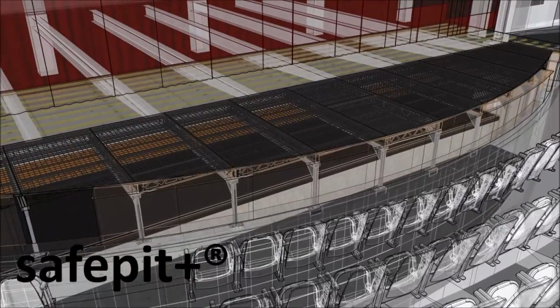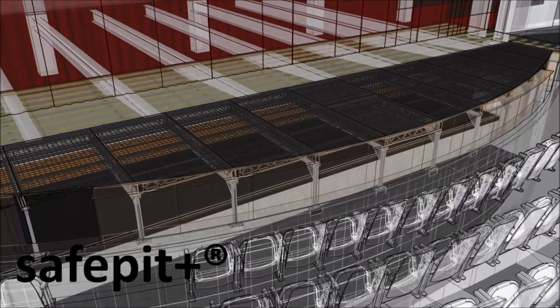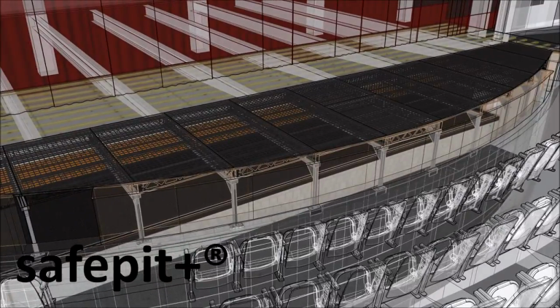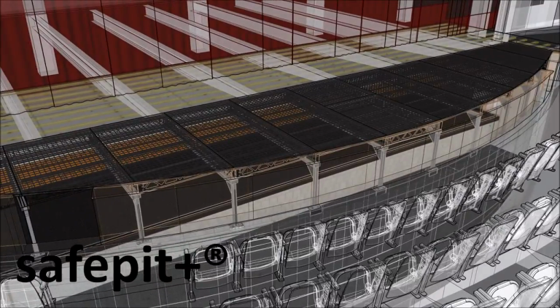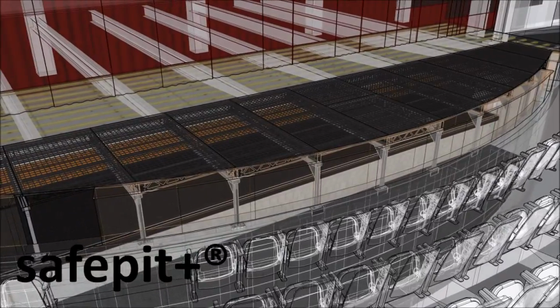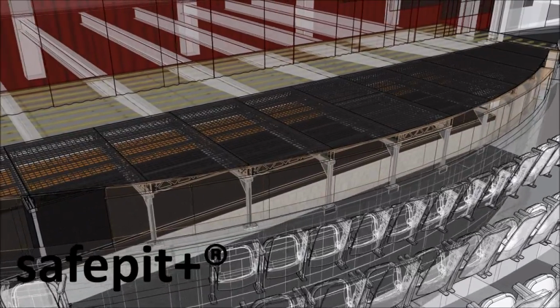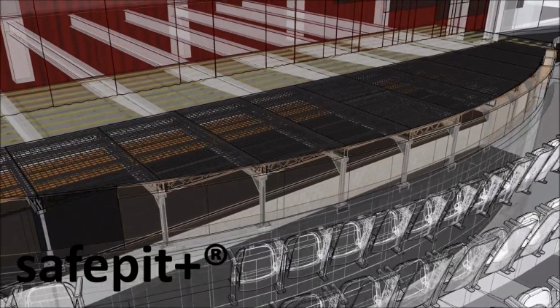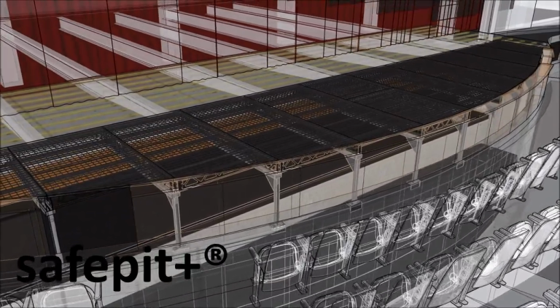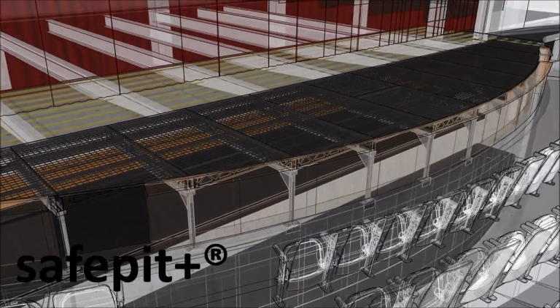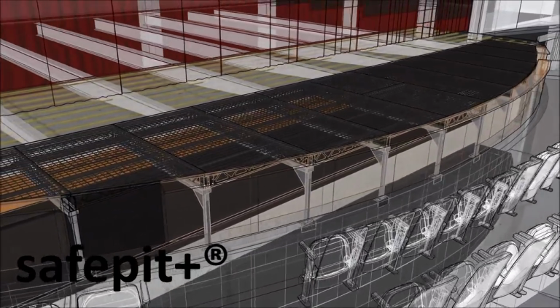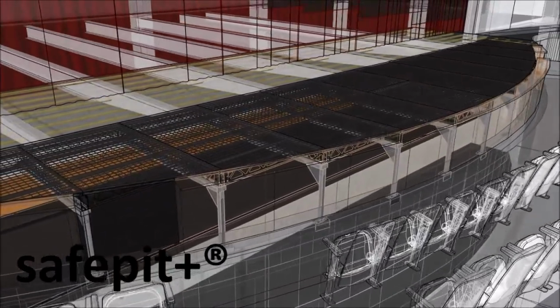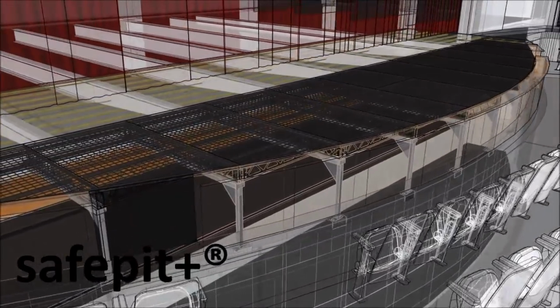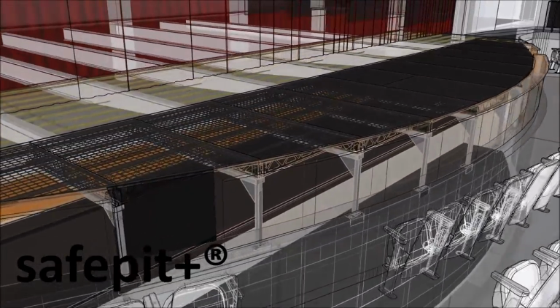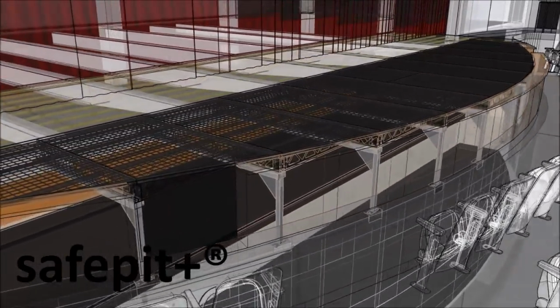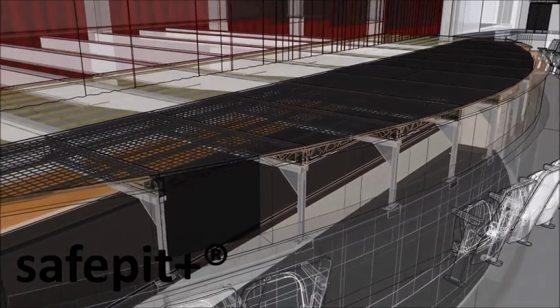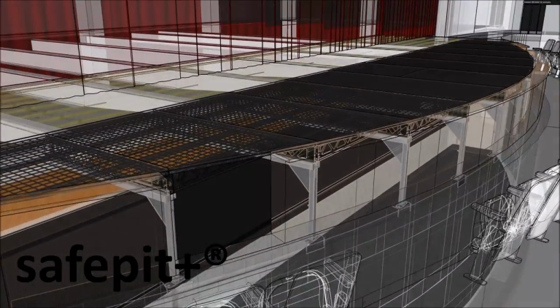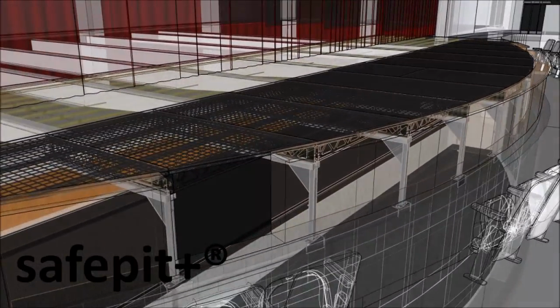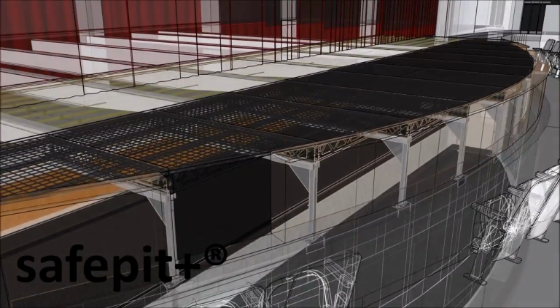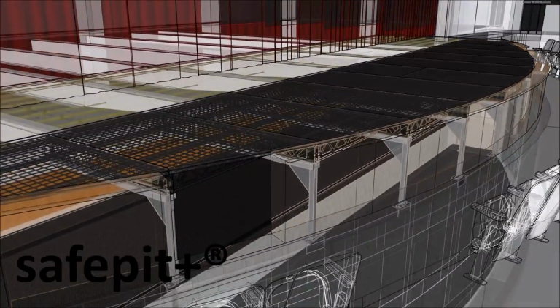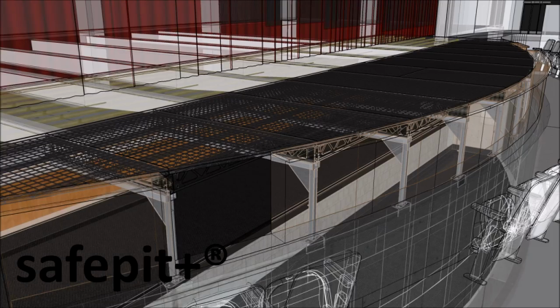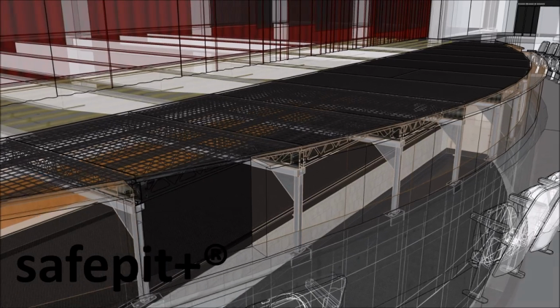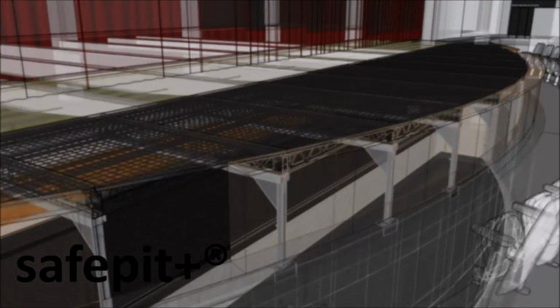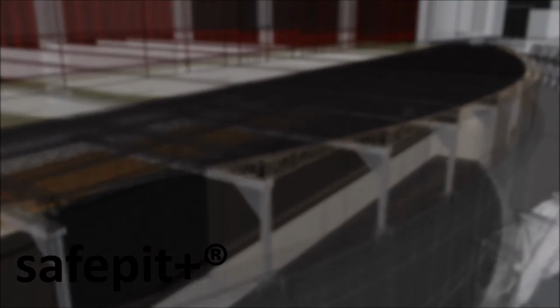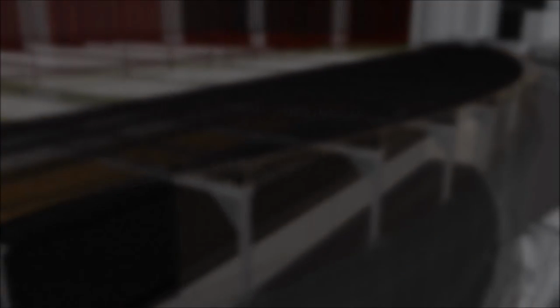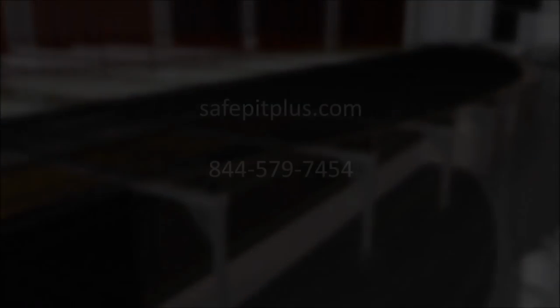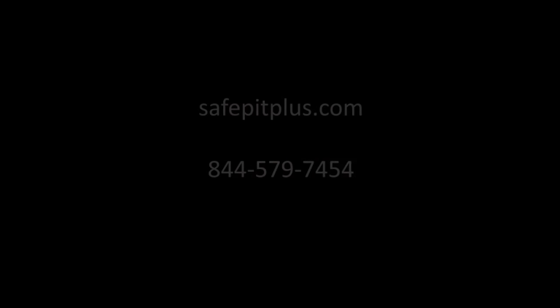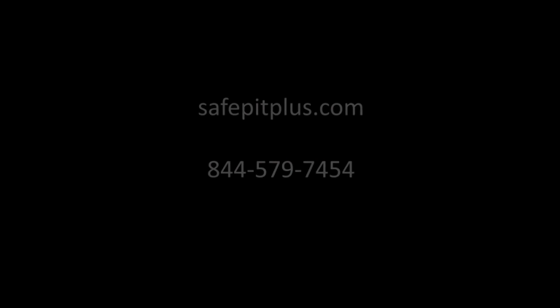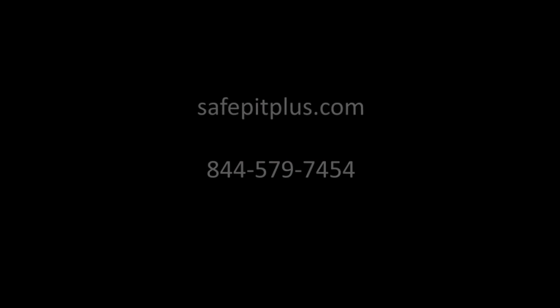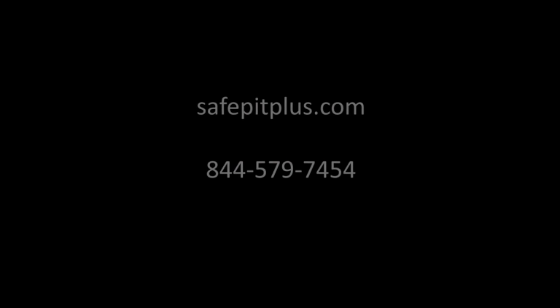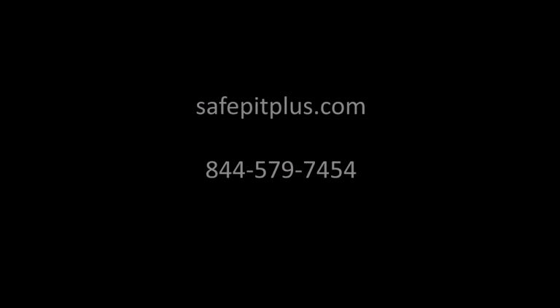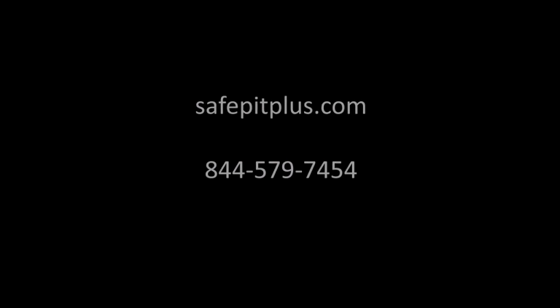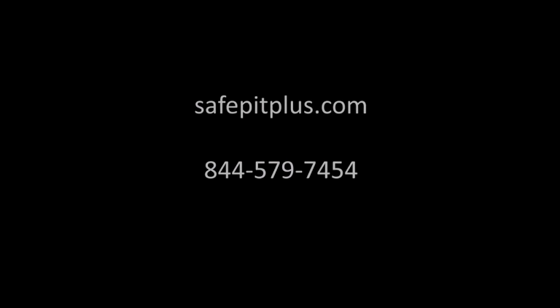Give us a call today to get started on your own Safe Pit orchestra pit safety system. Thank you.